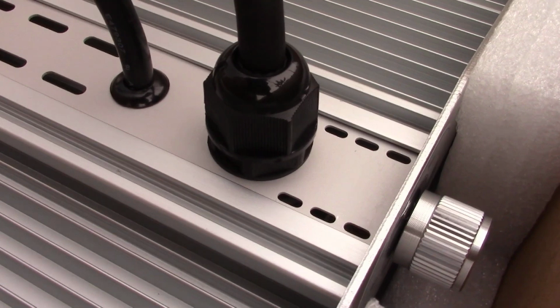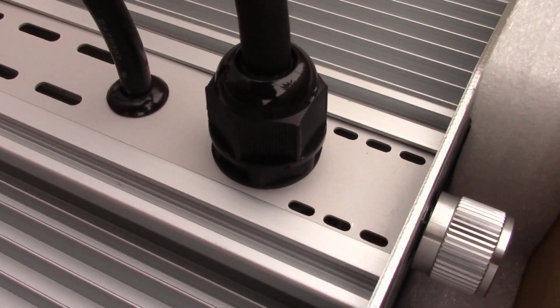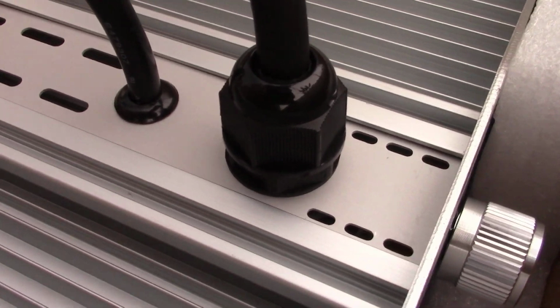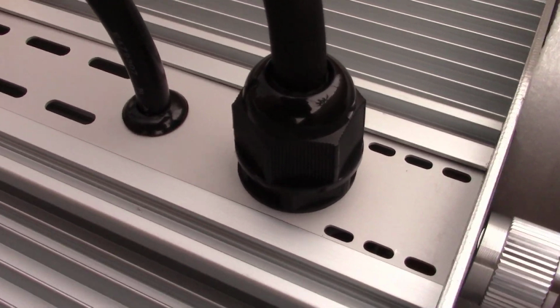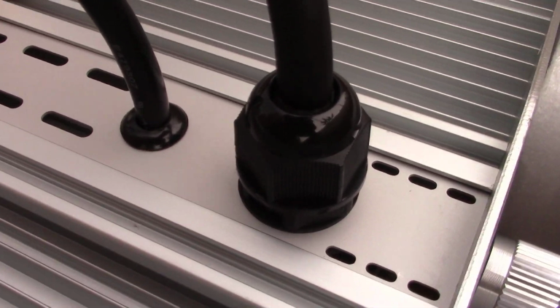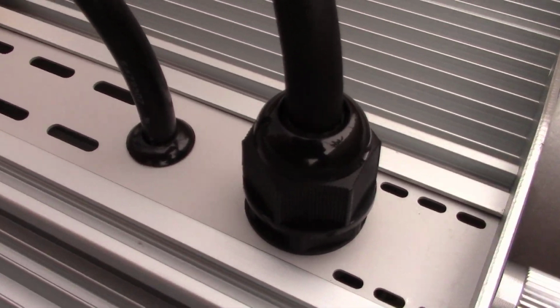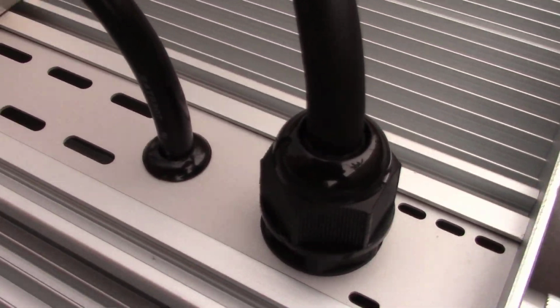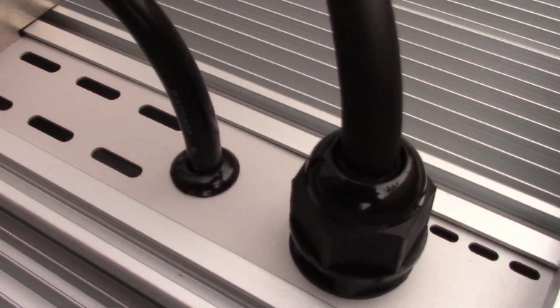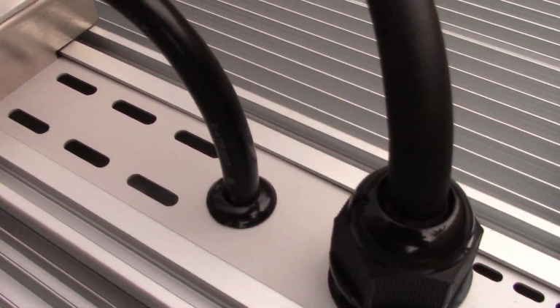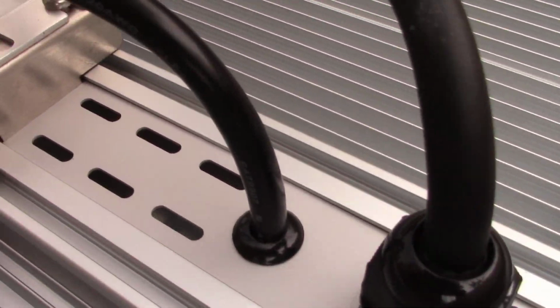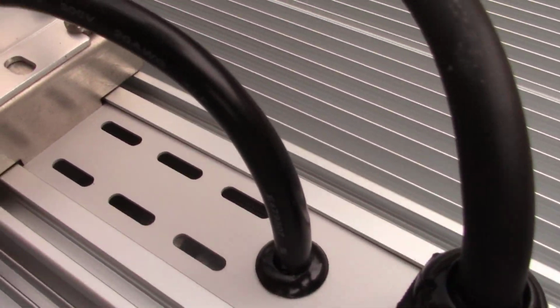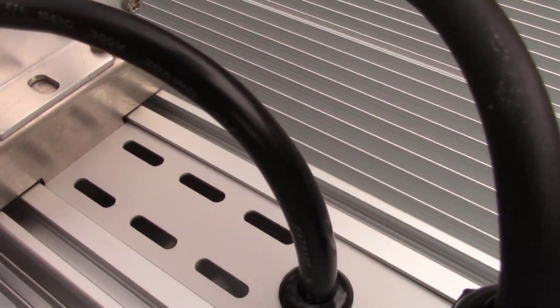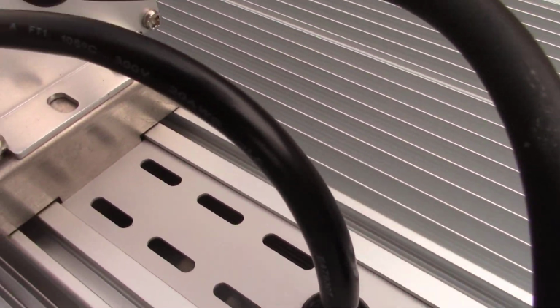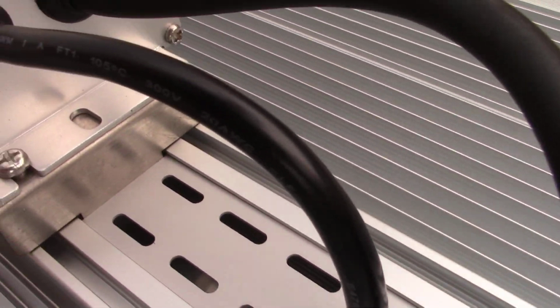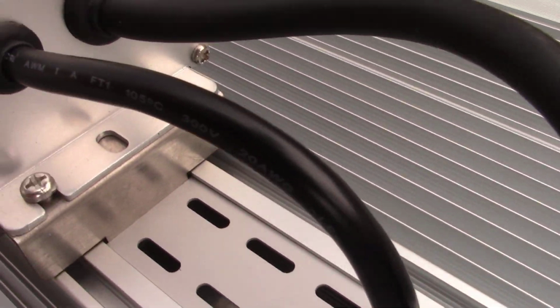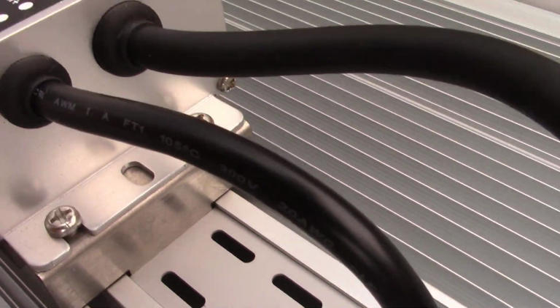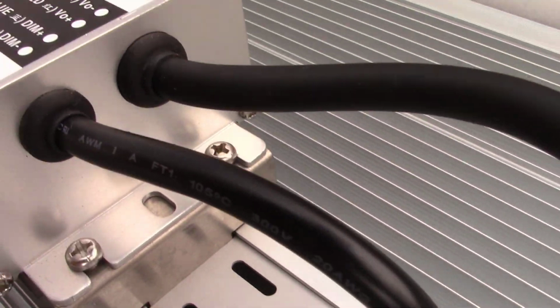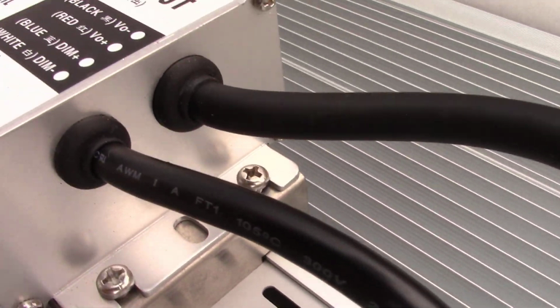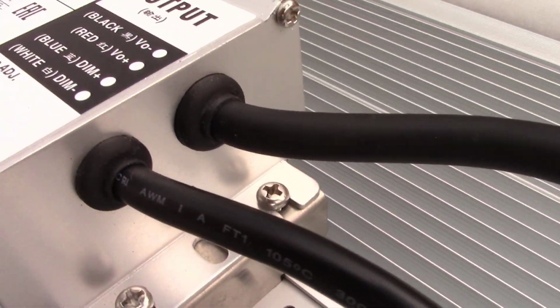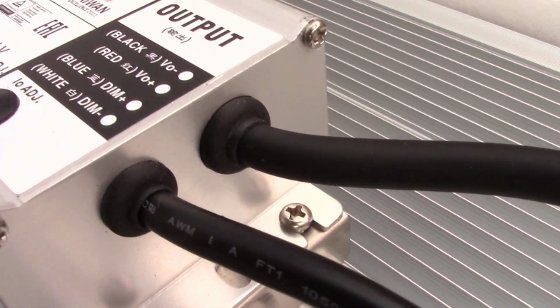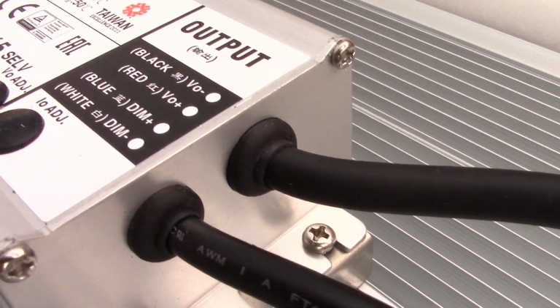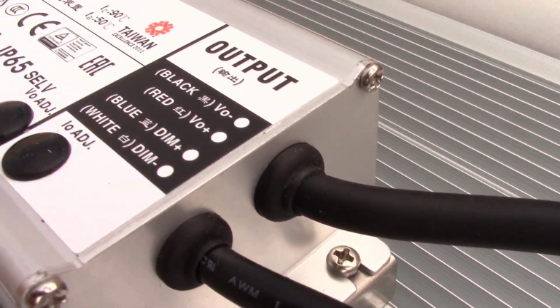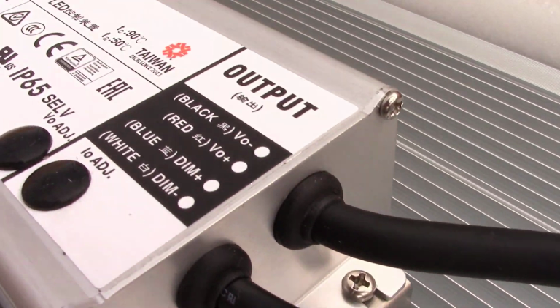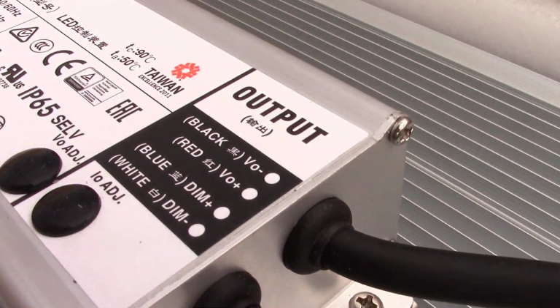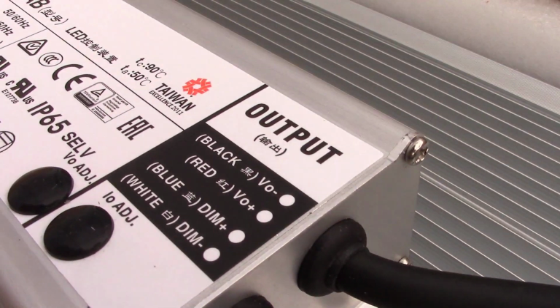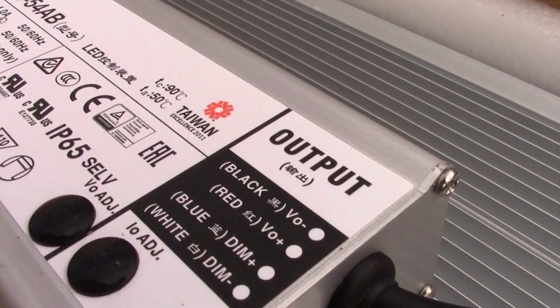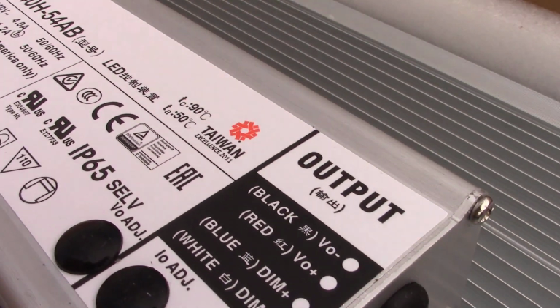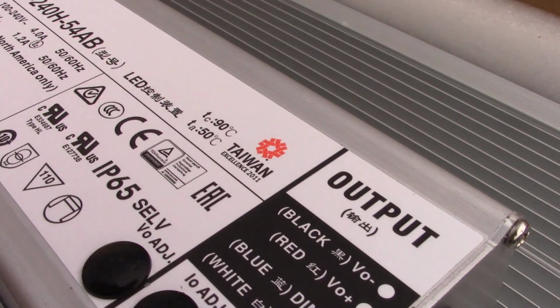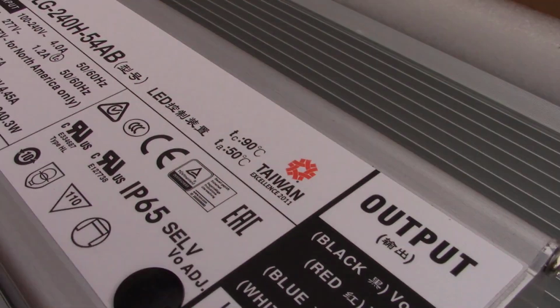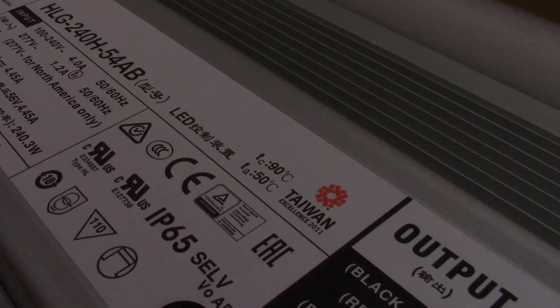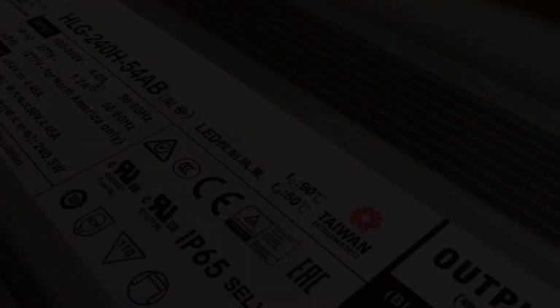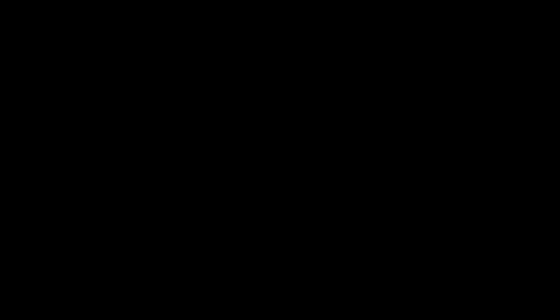Get excited guys. This is the newest indoor grow light for plants.